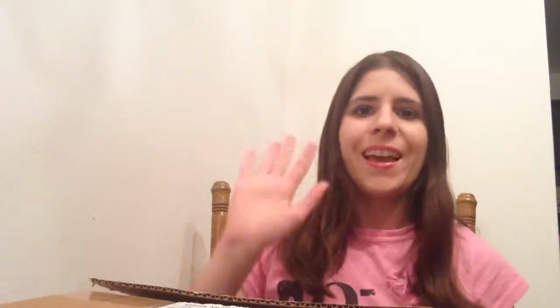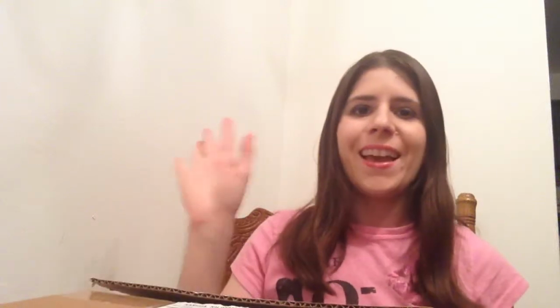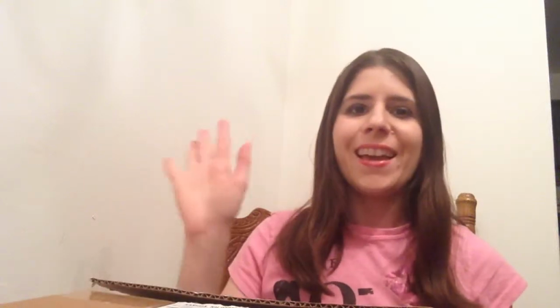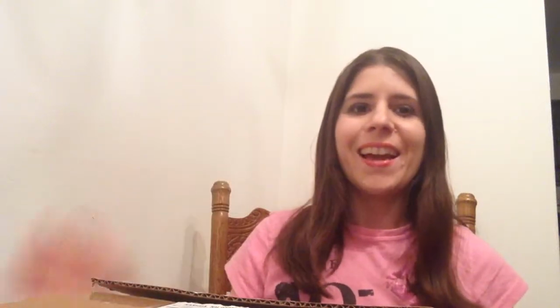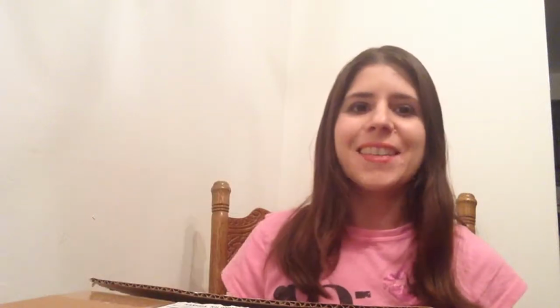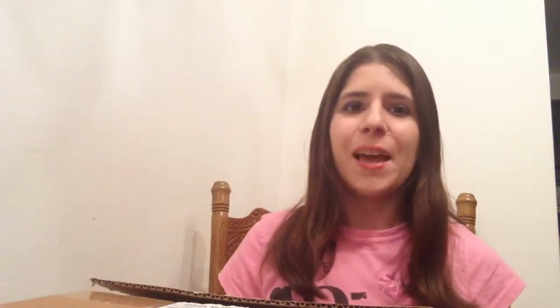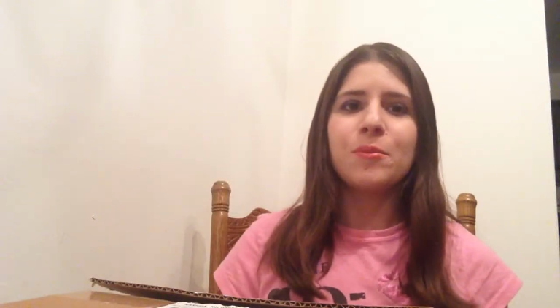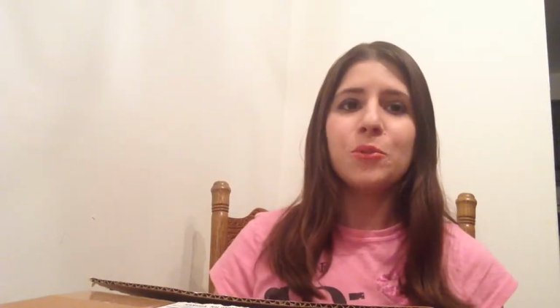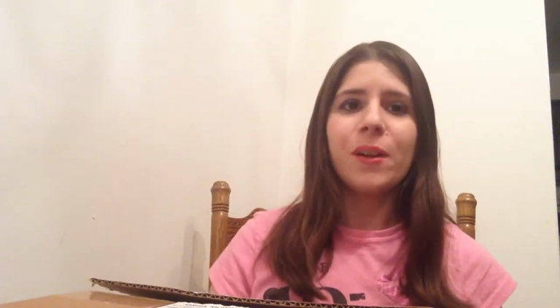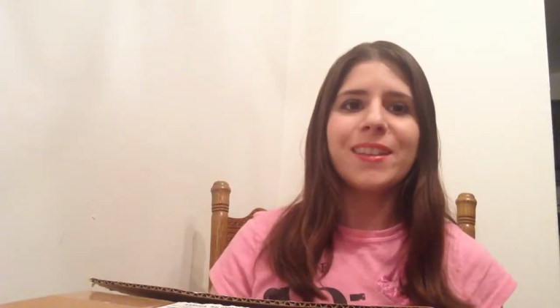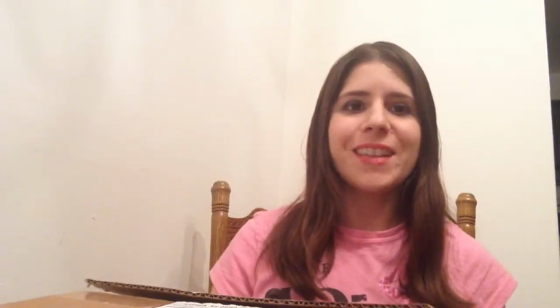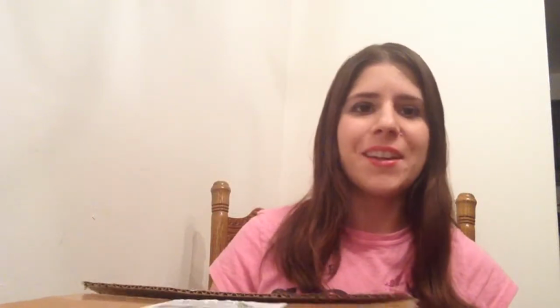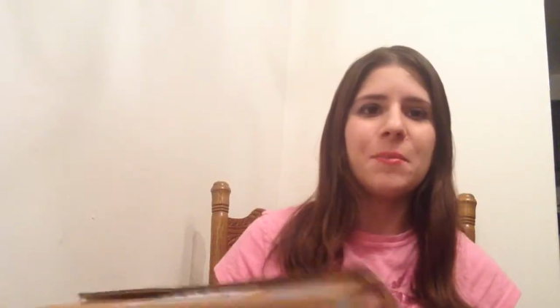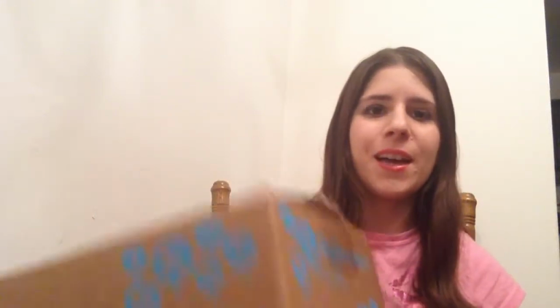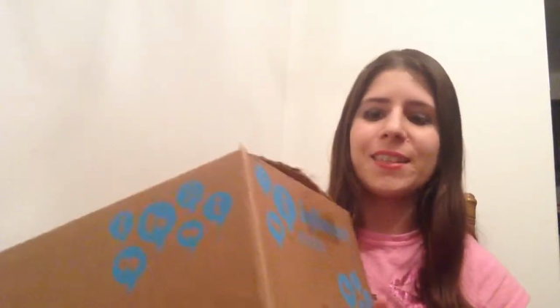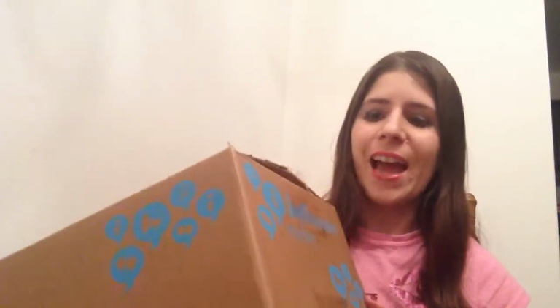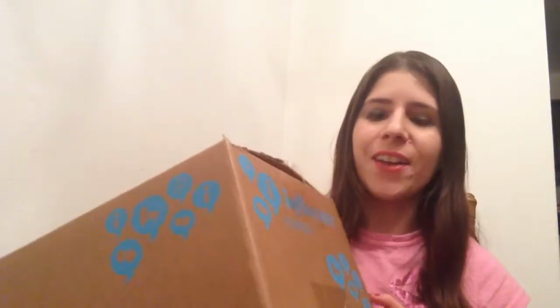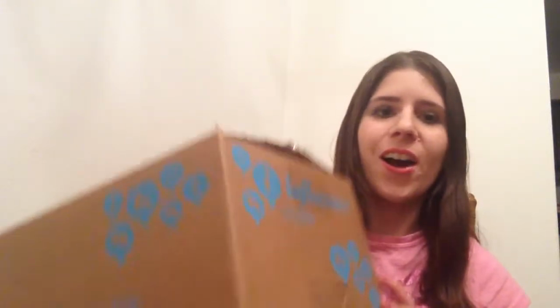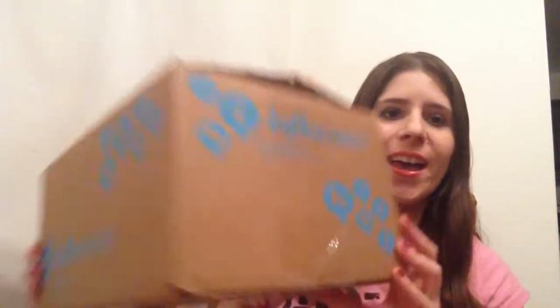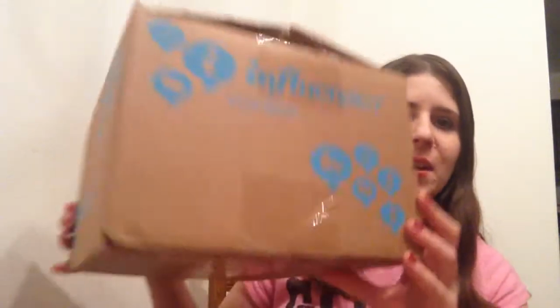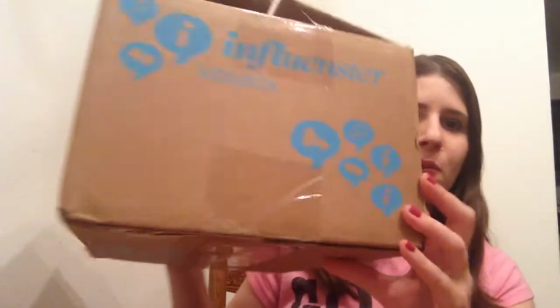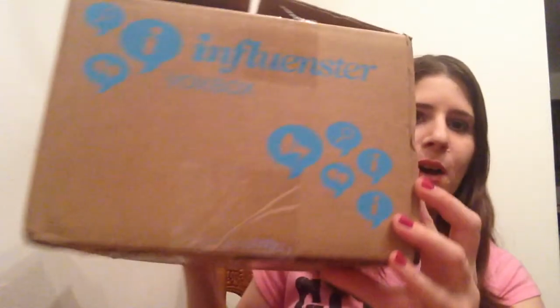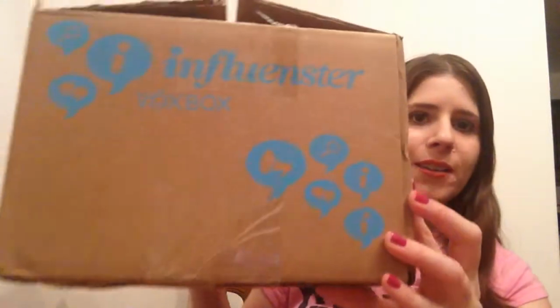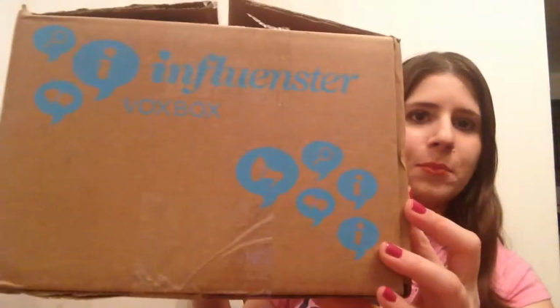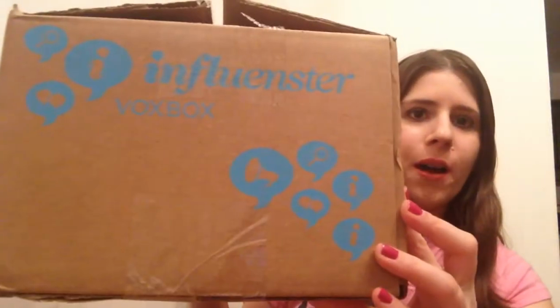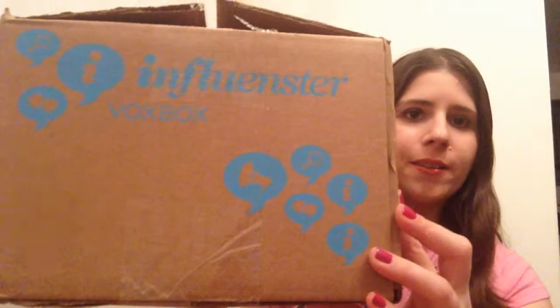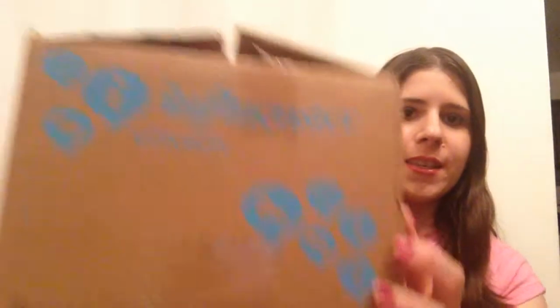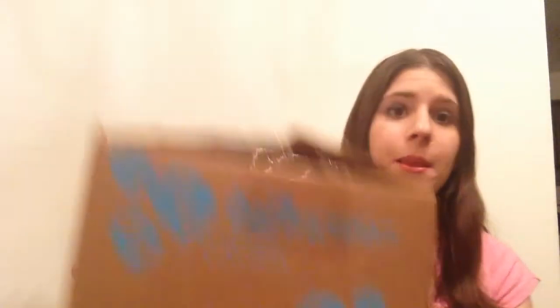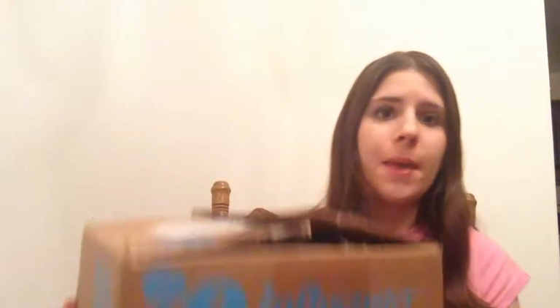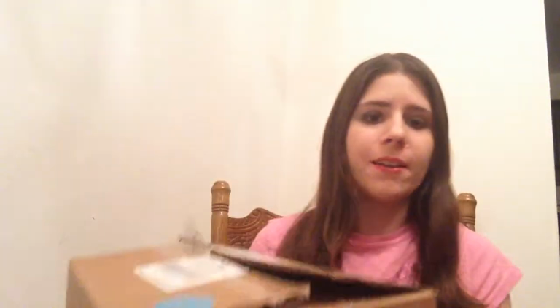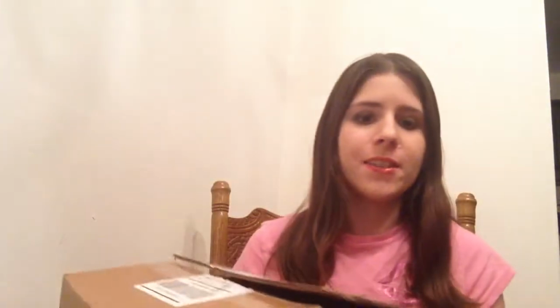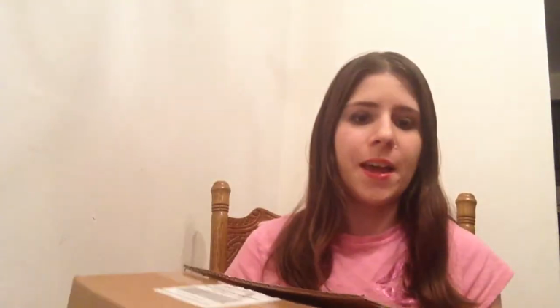Hey guys, I am super excited because I got a VoxBox in the mail today.